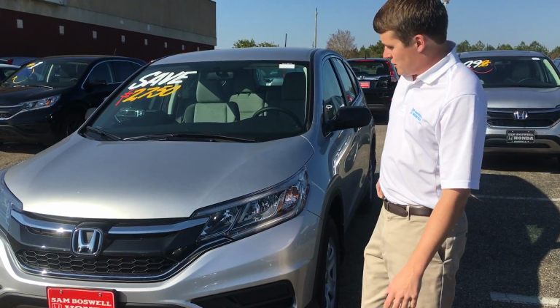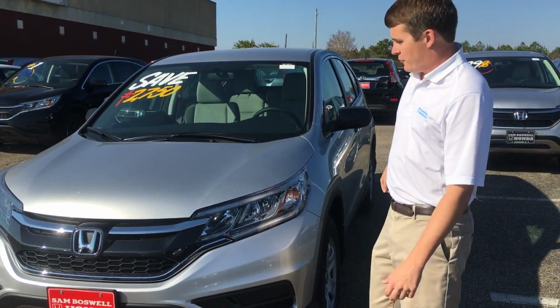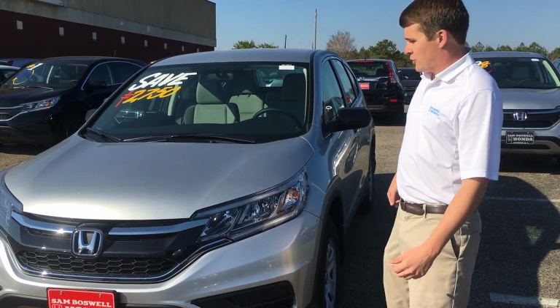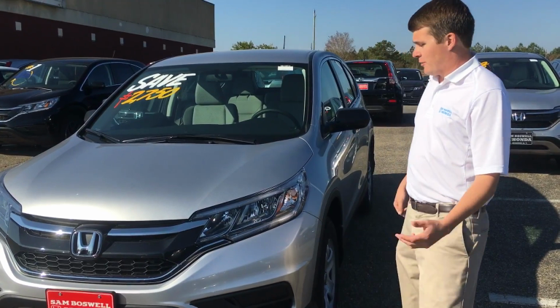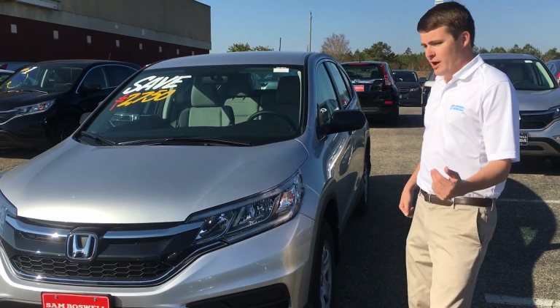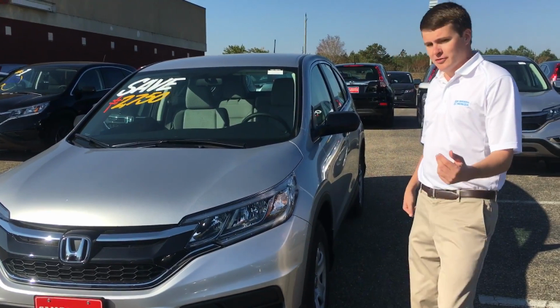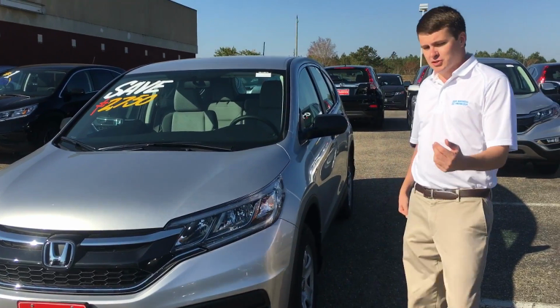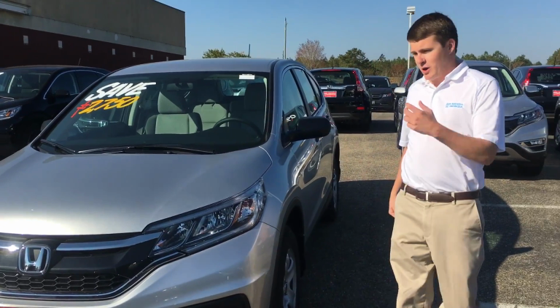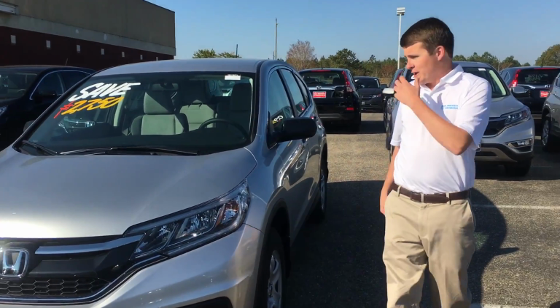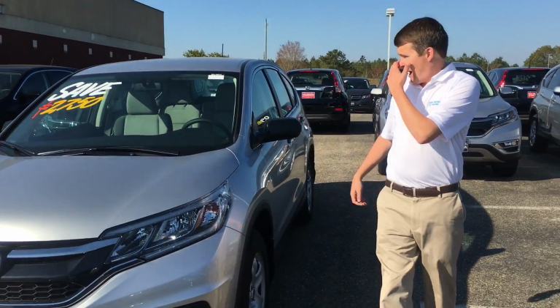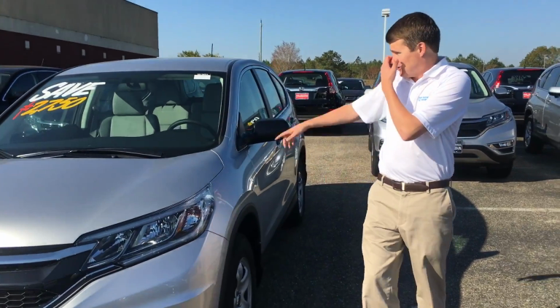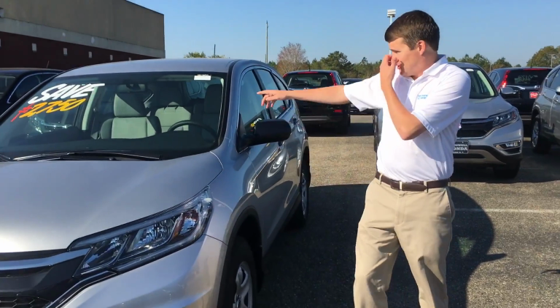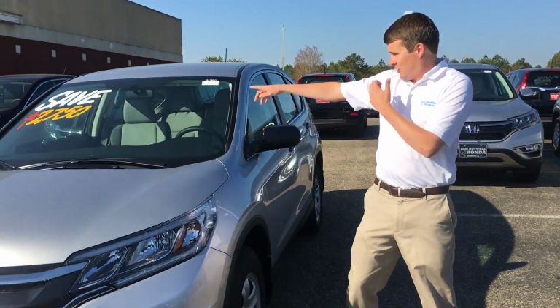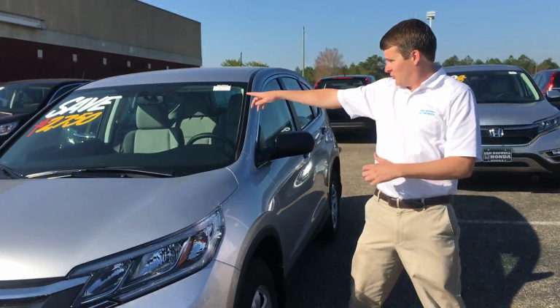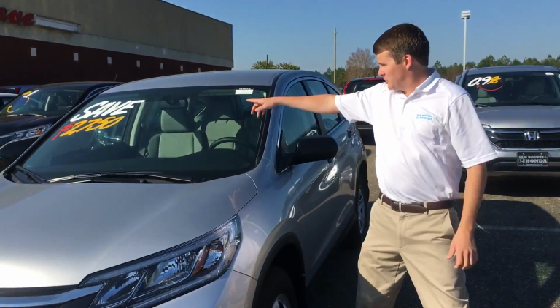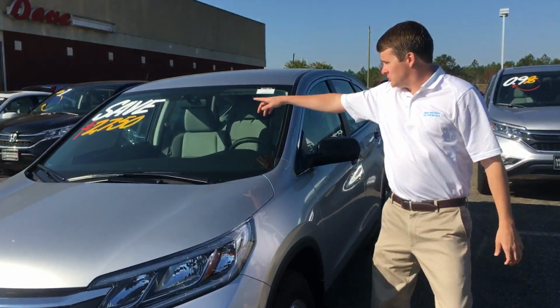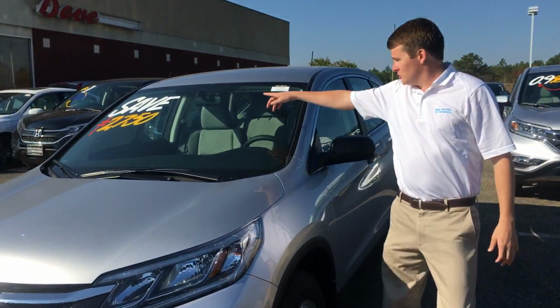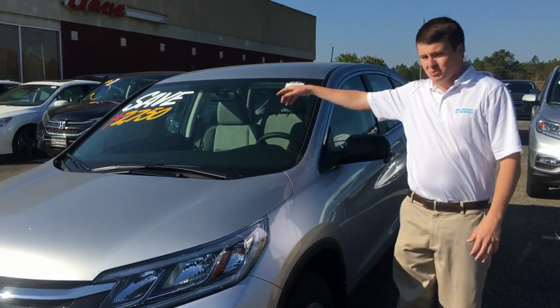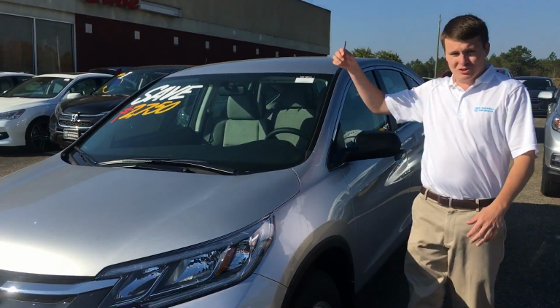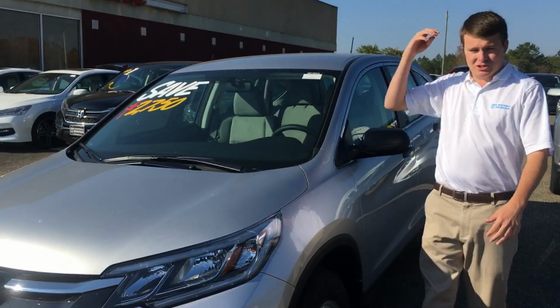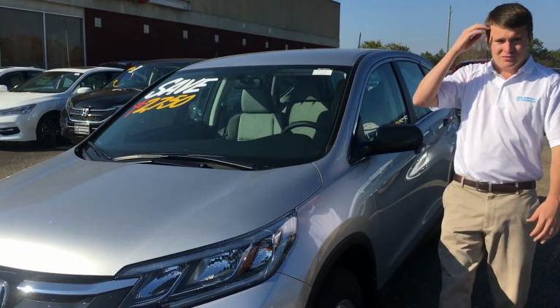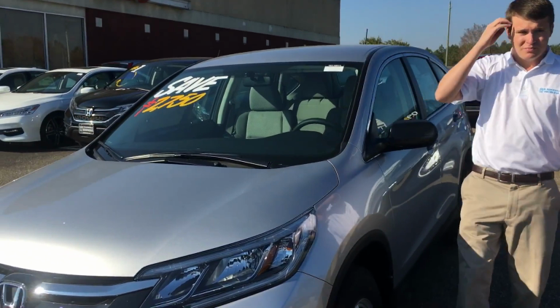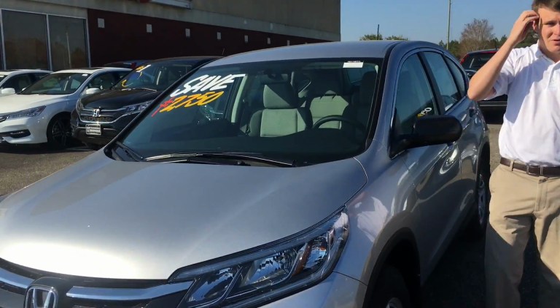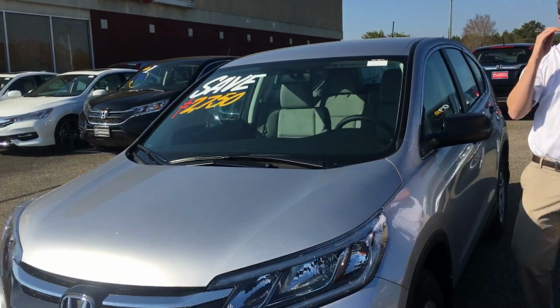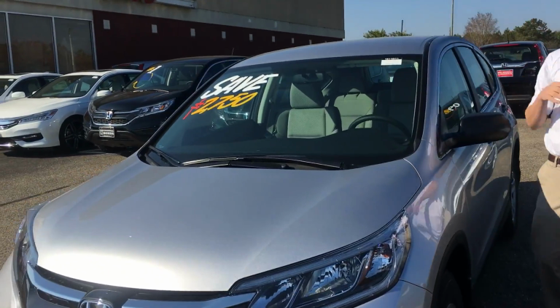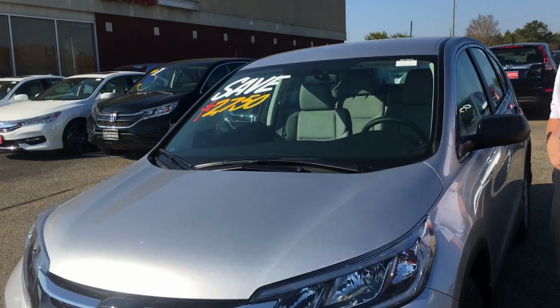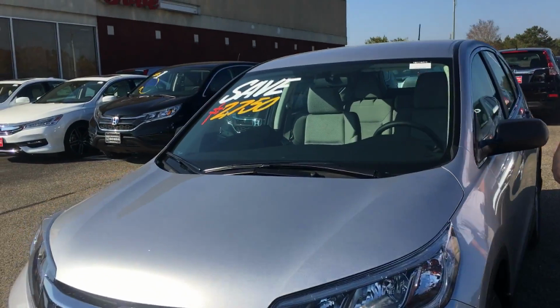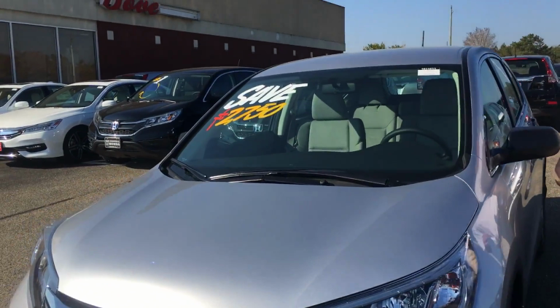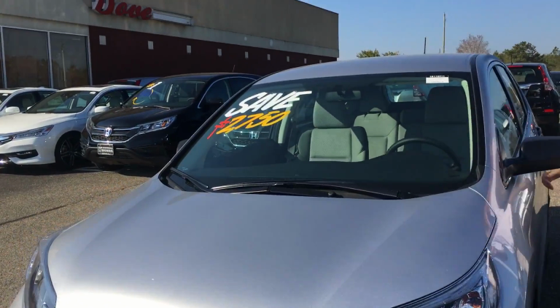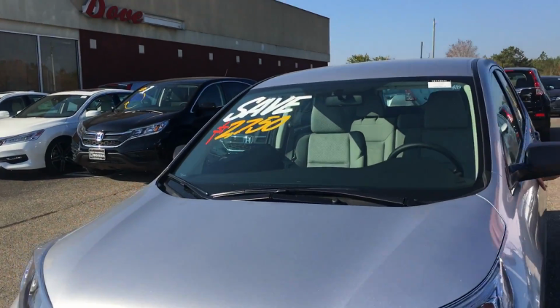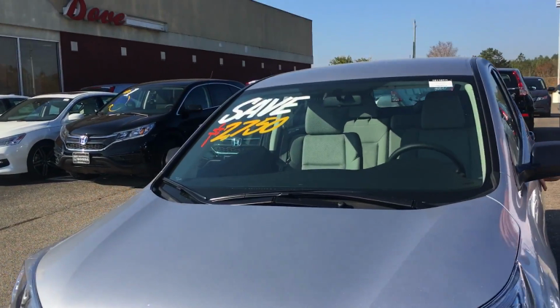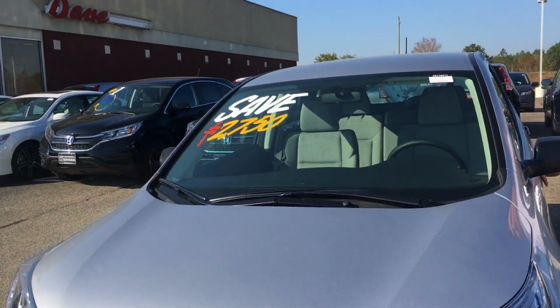If you'll come around this way, as you can see on the windshield, we will save you a whole bunch of money.